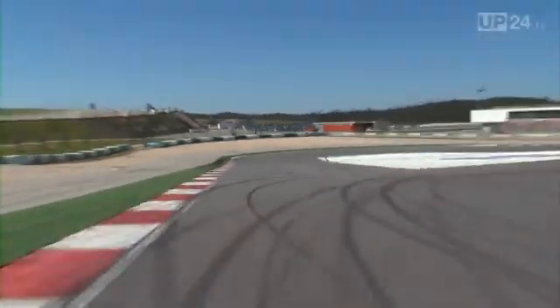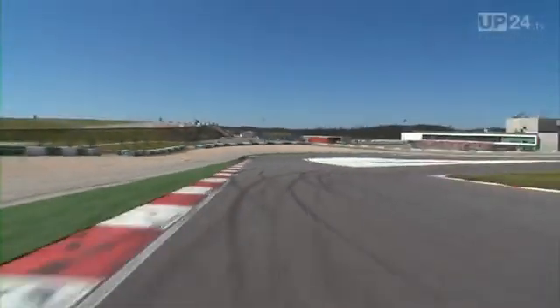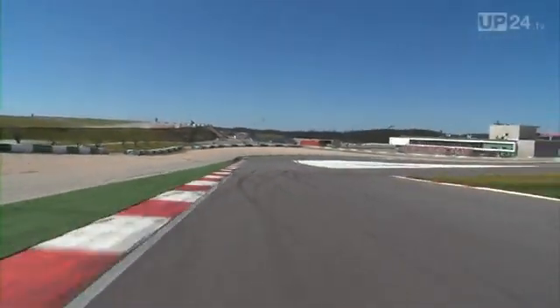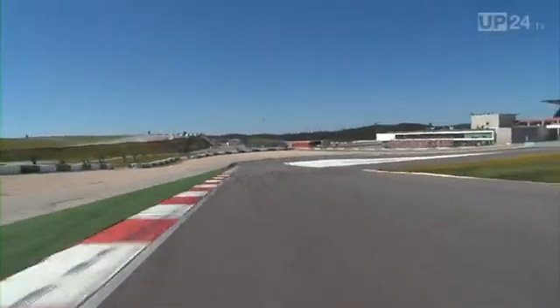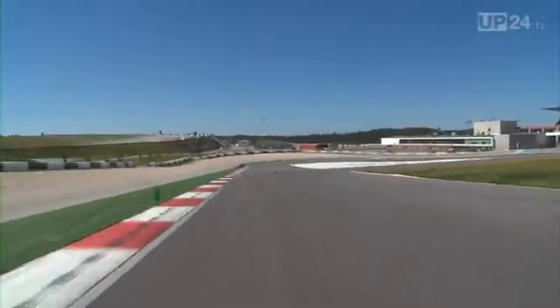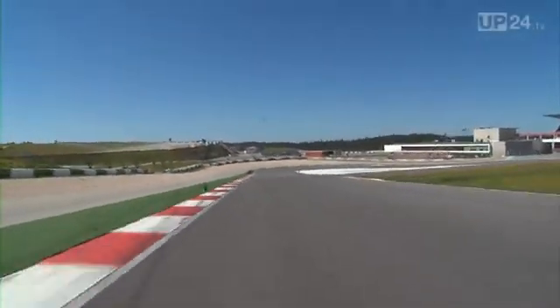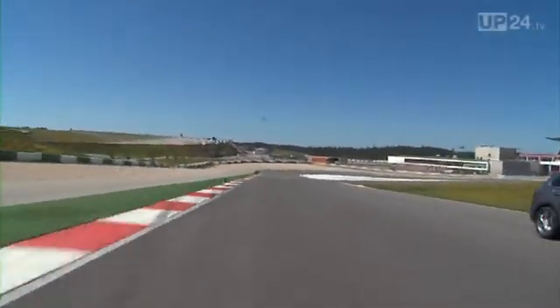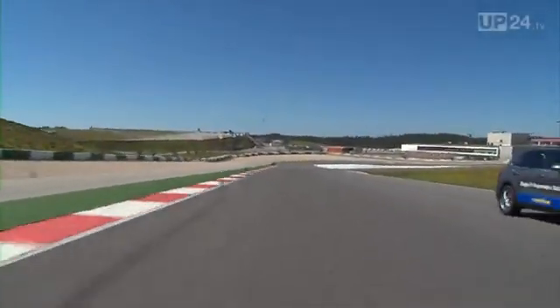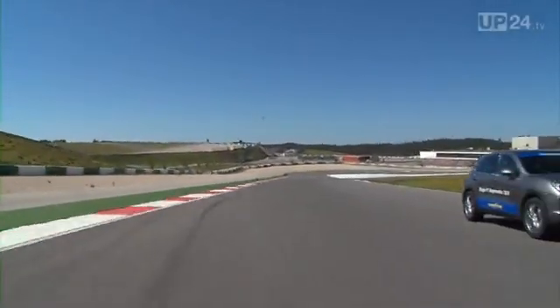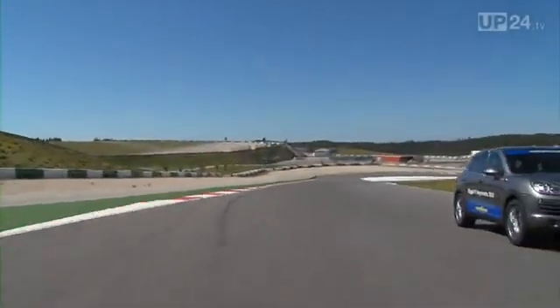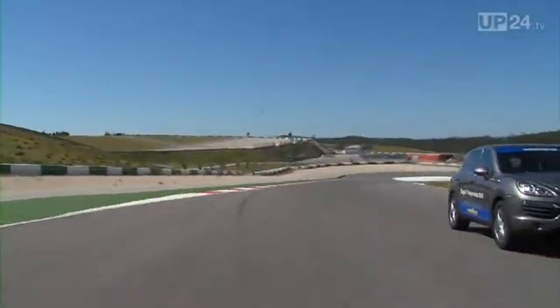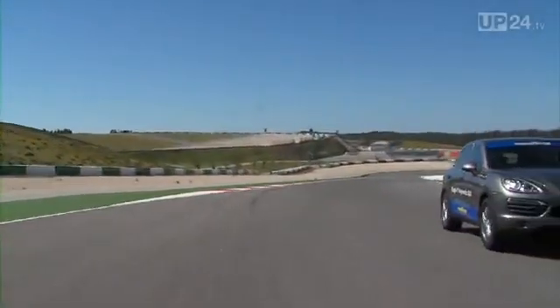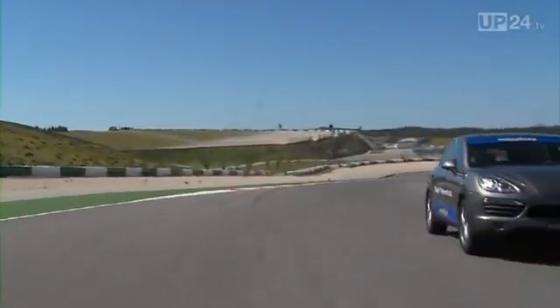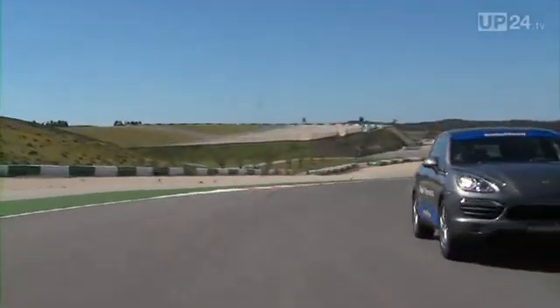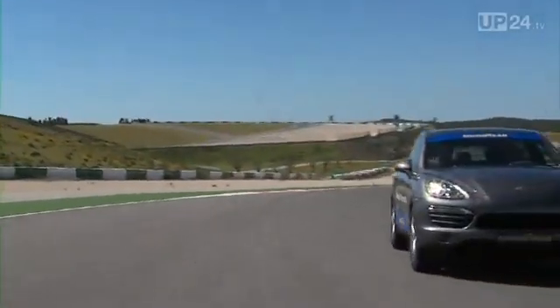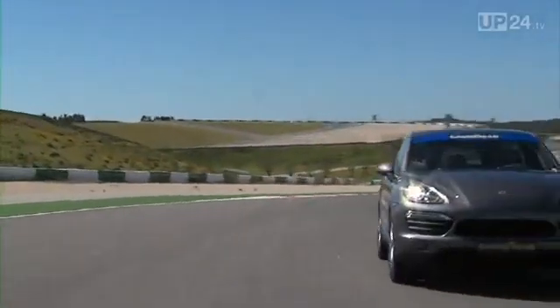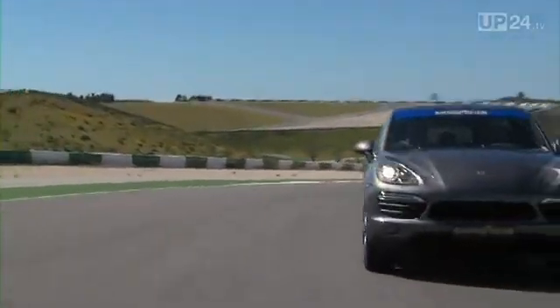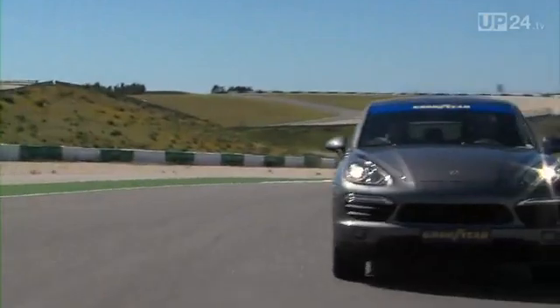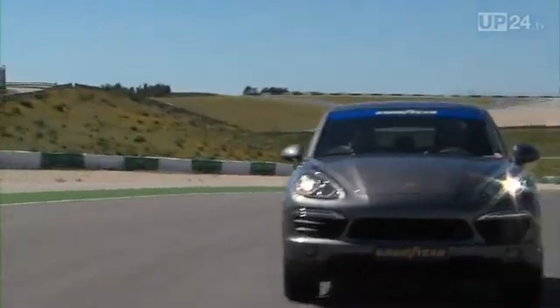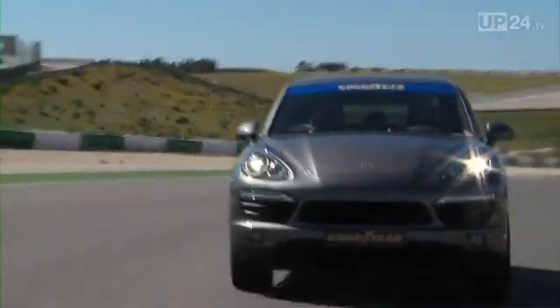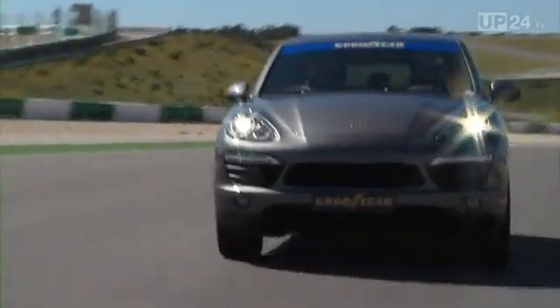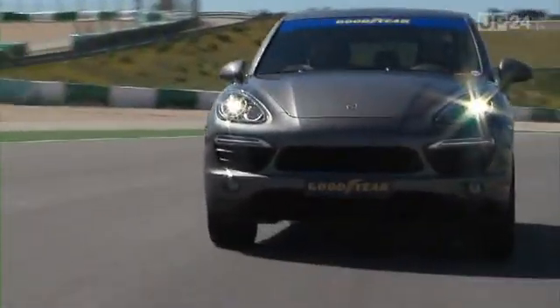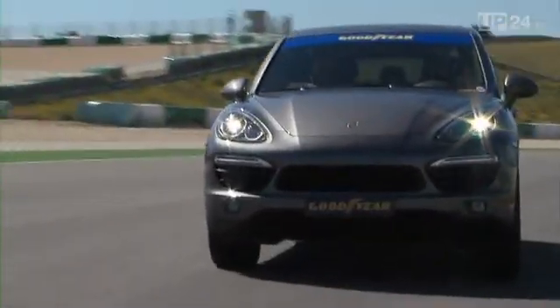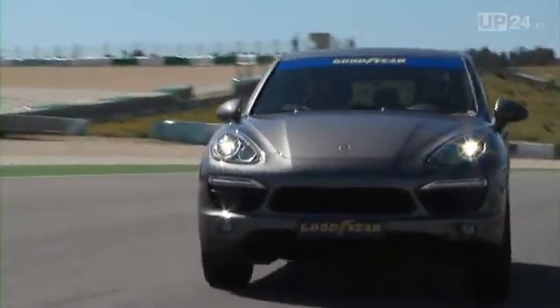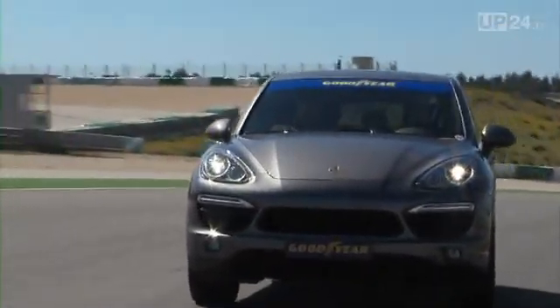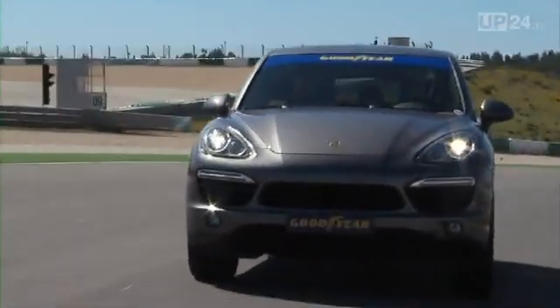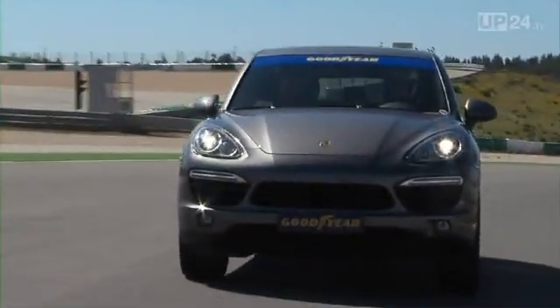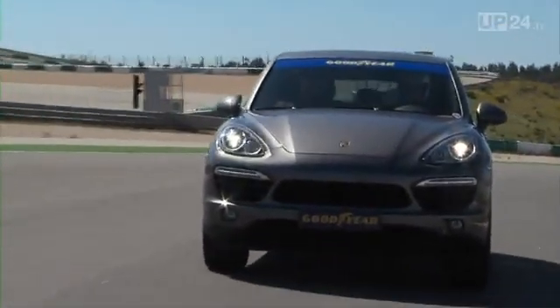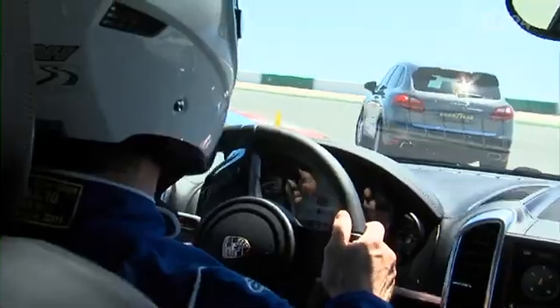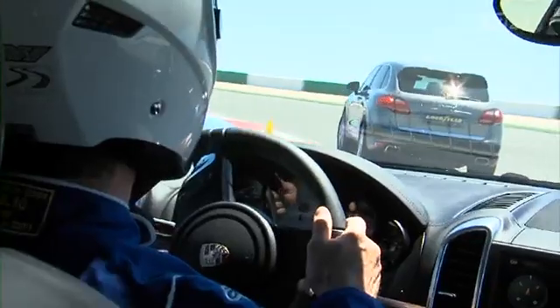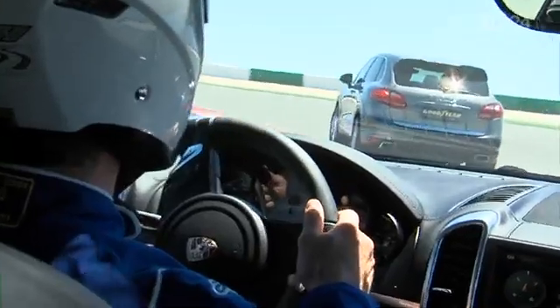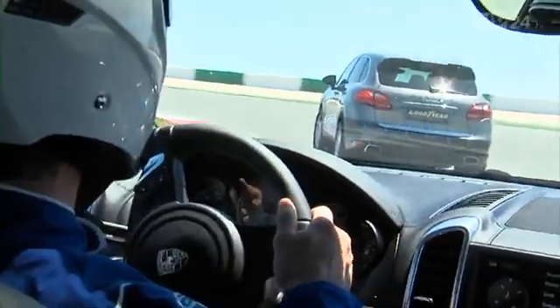Equipped with proper tires, the KN GTS, for example, can compete for lap times with a sports car.